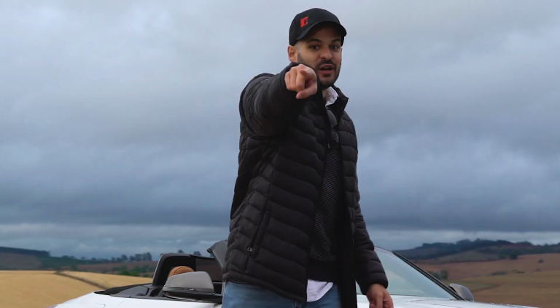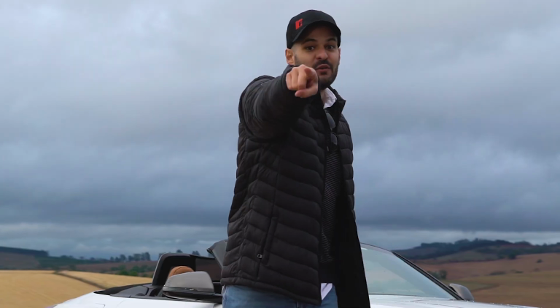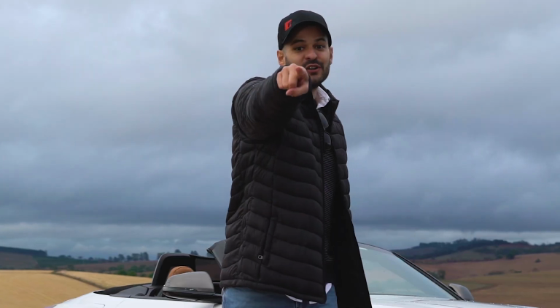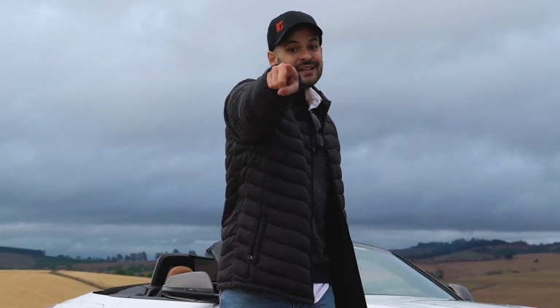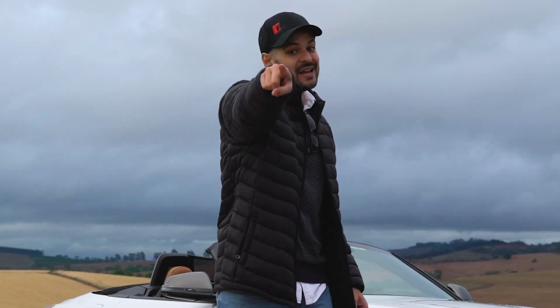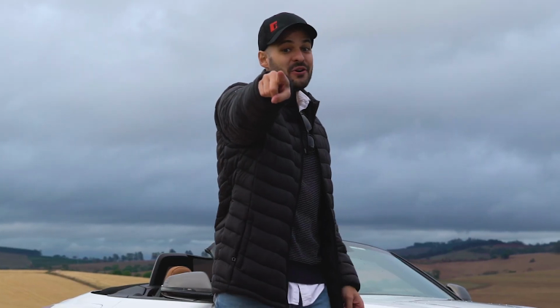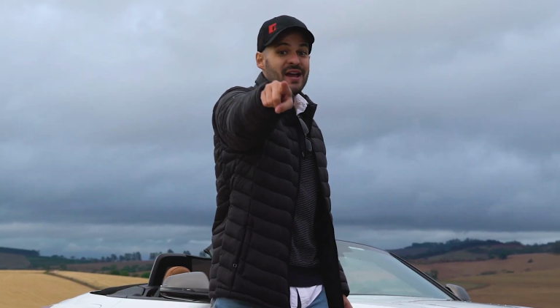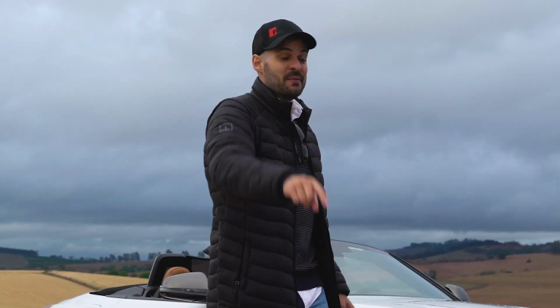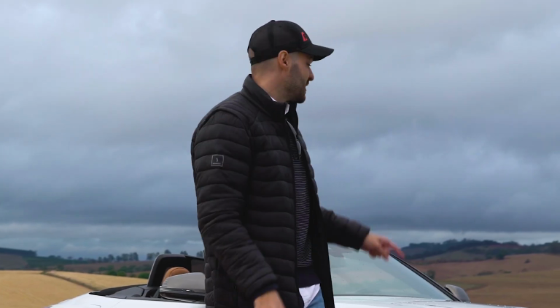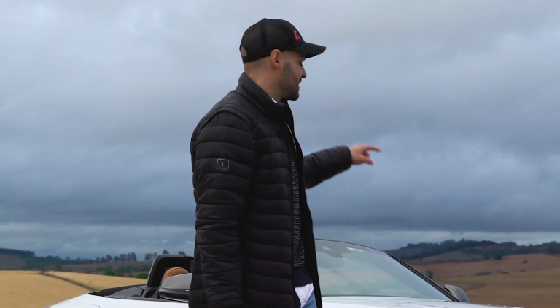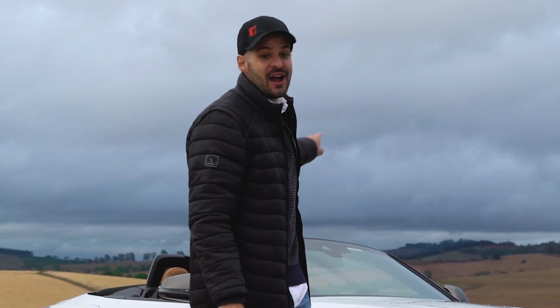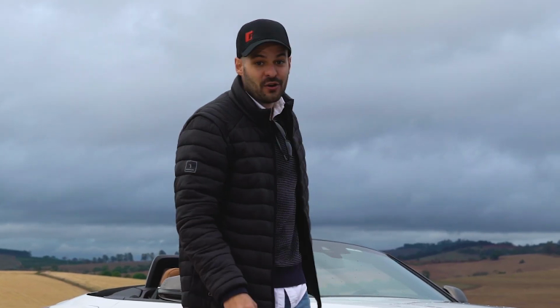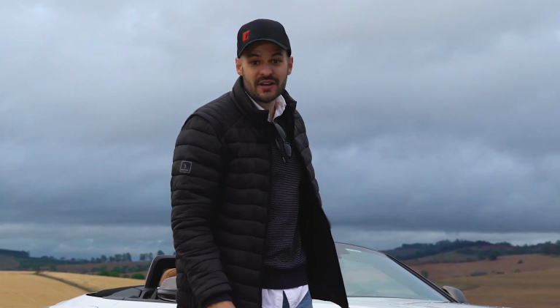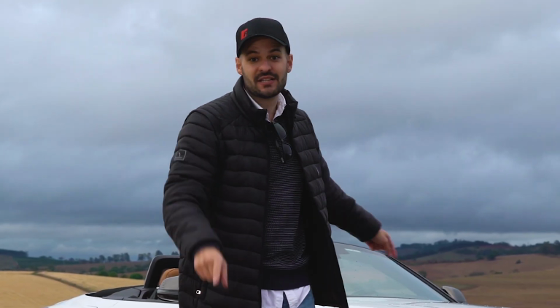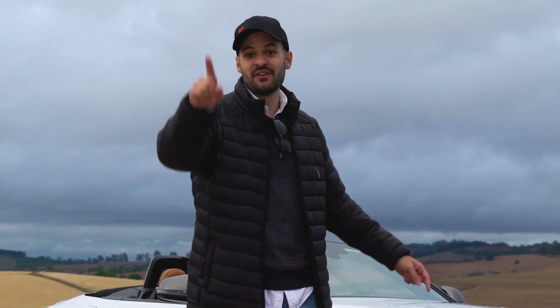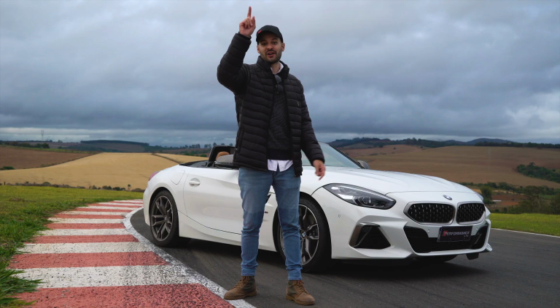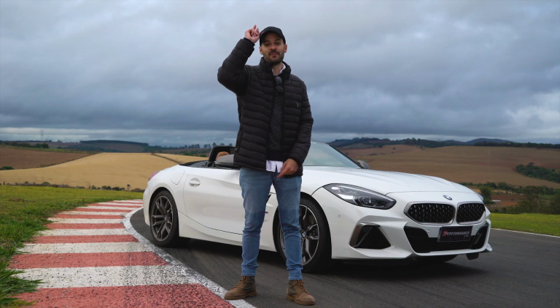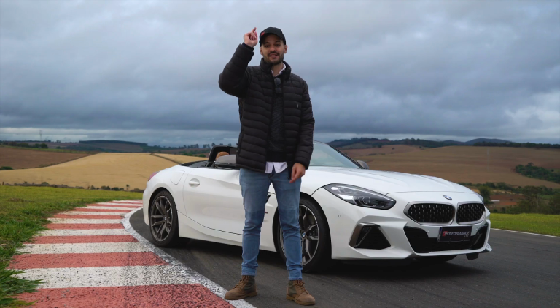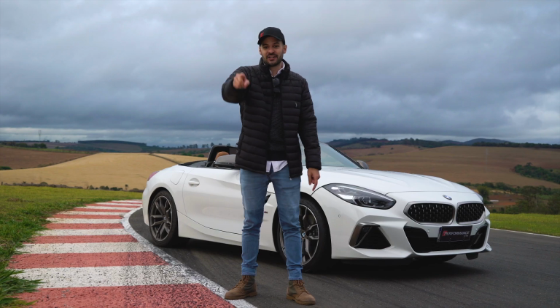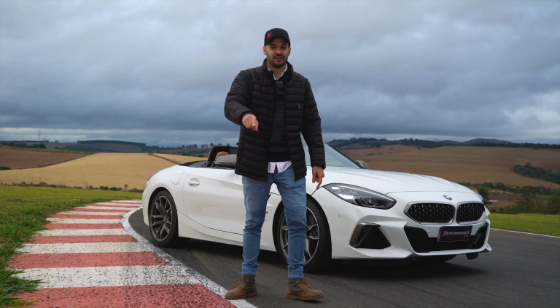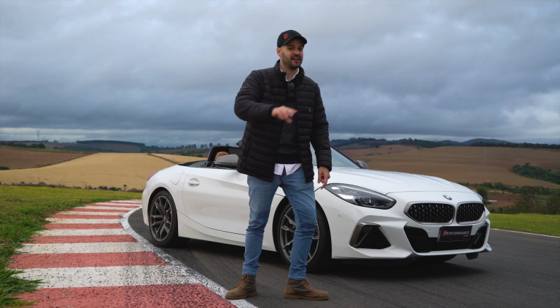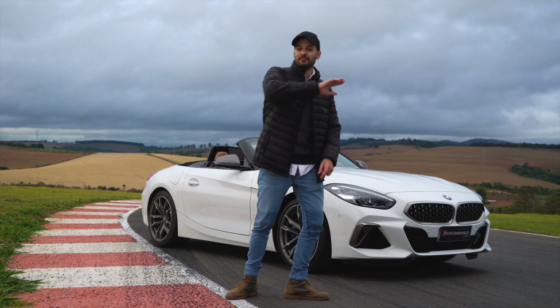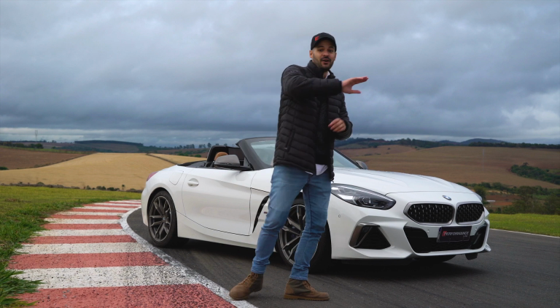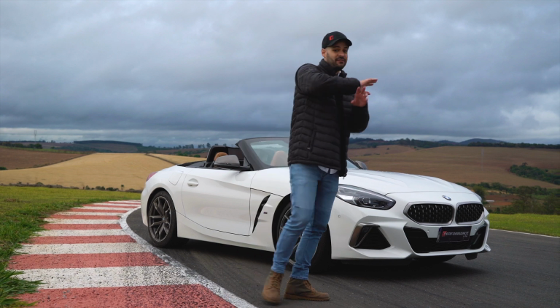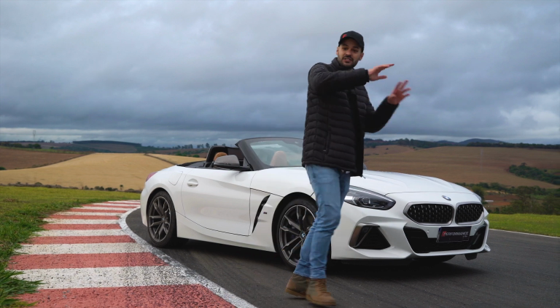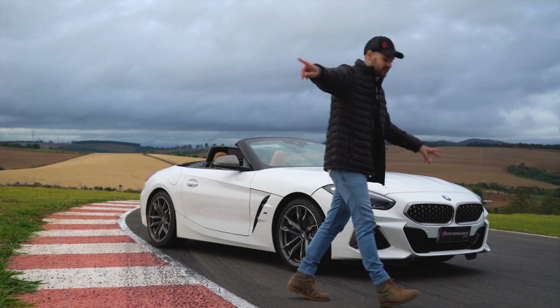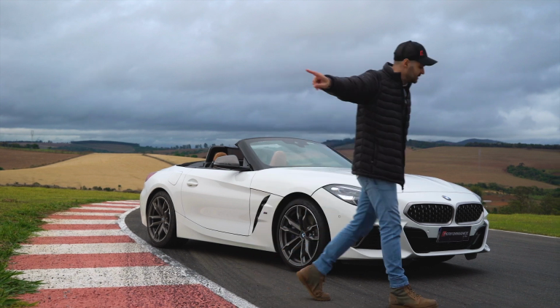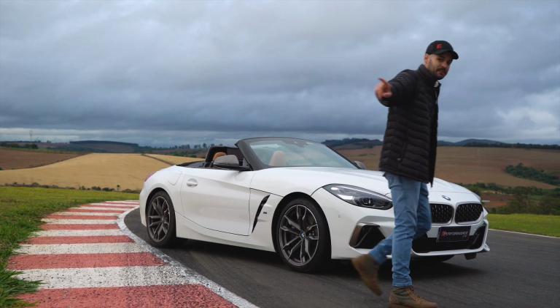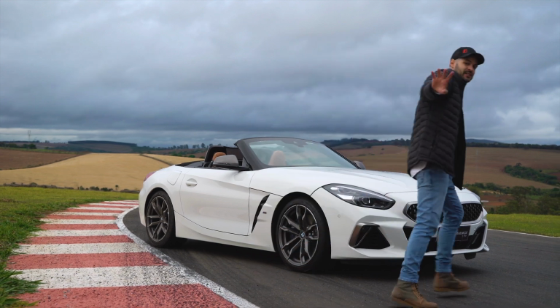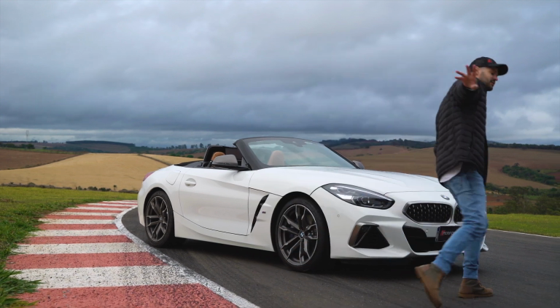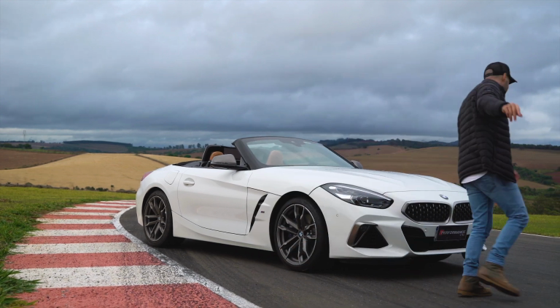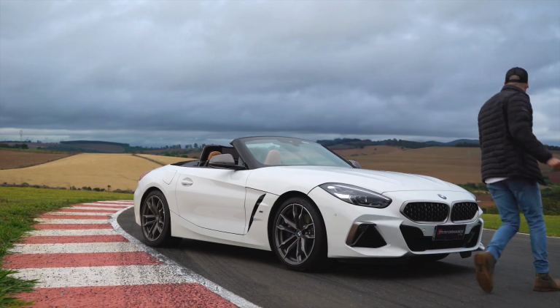Guys, I have to run because this car is a convertible and it's starting to rain. Well, see you in the next video.